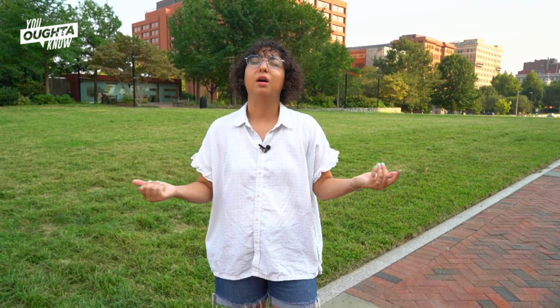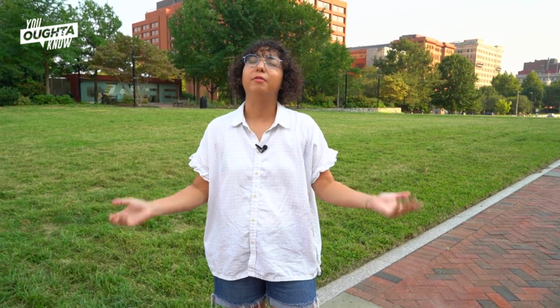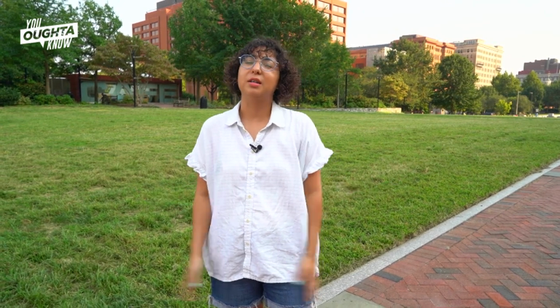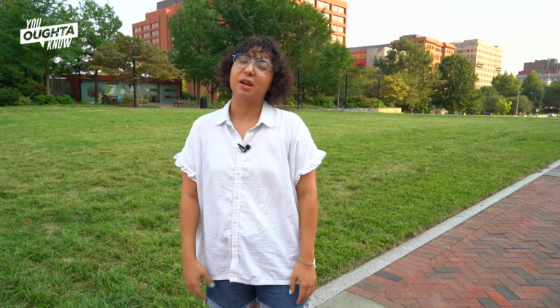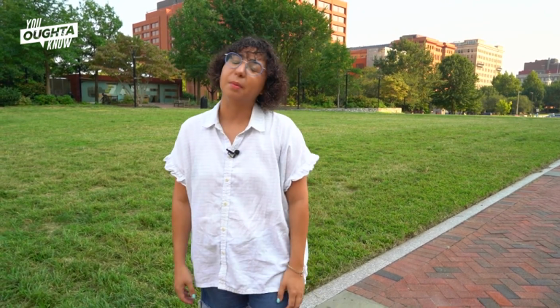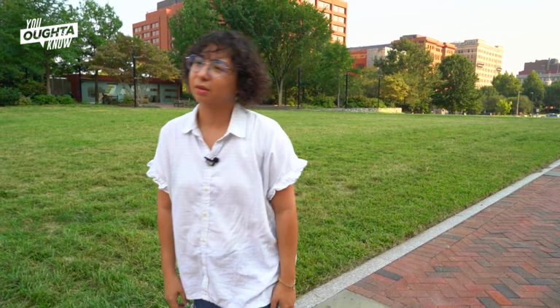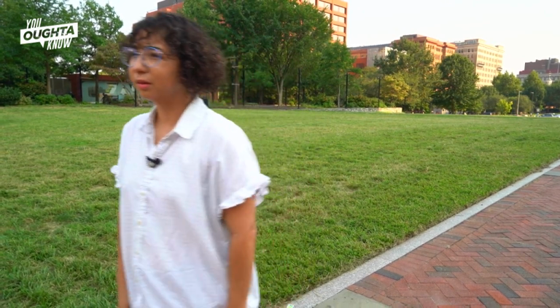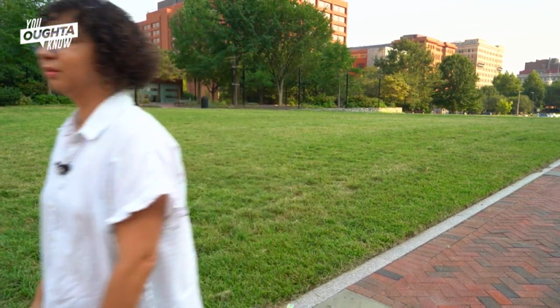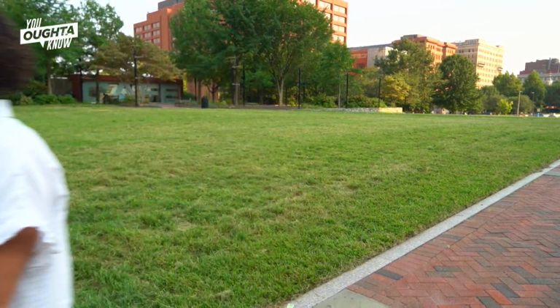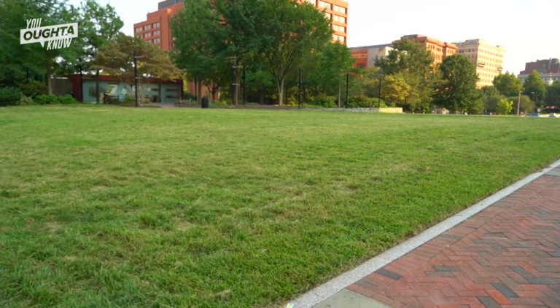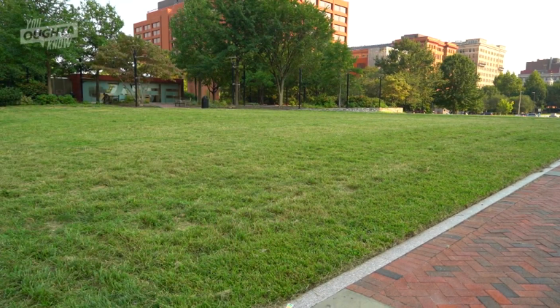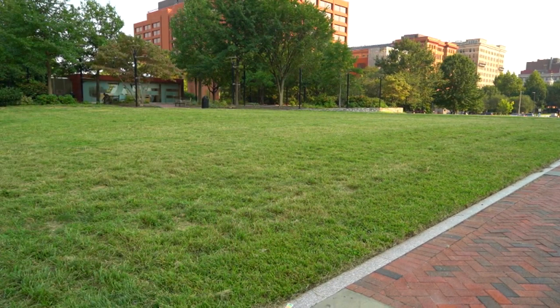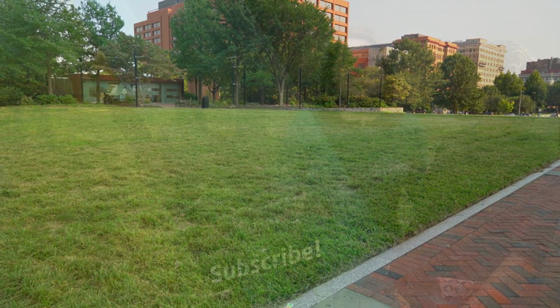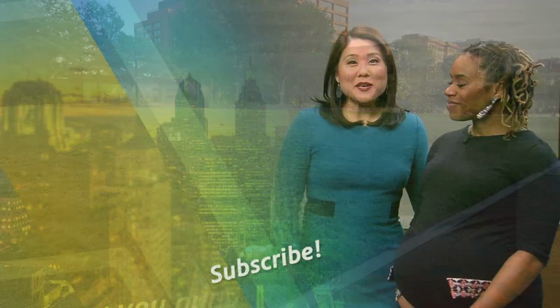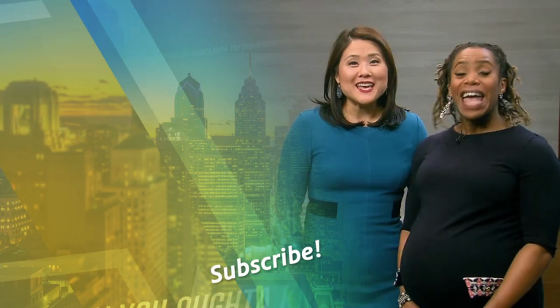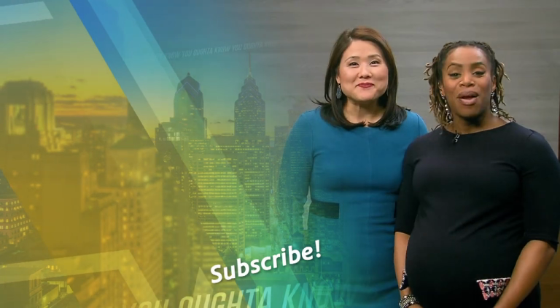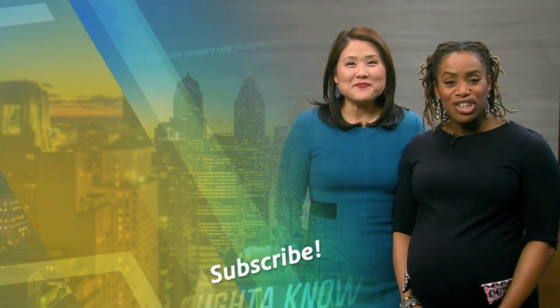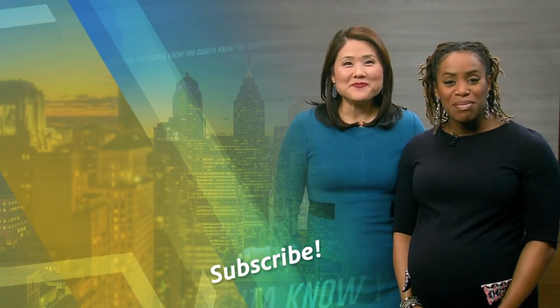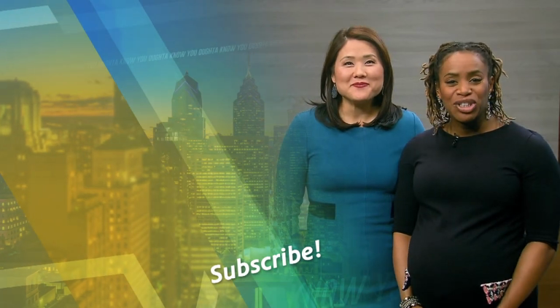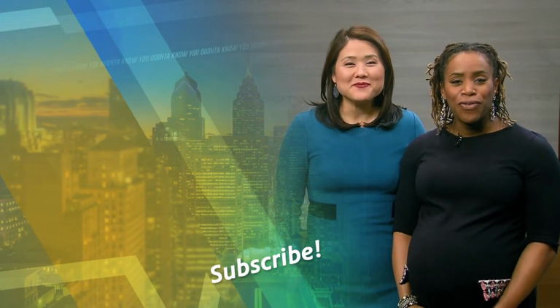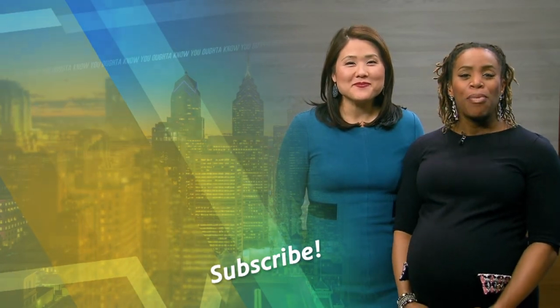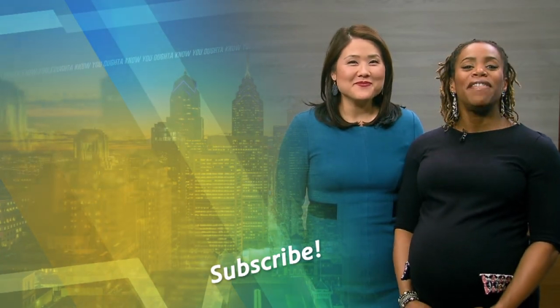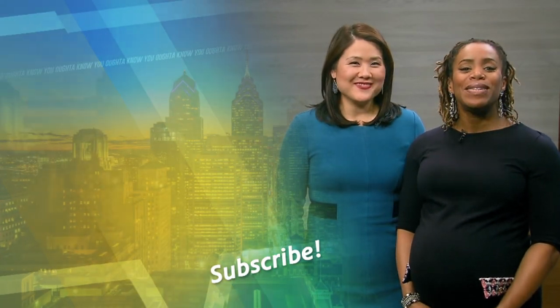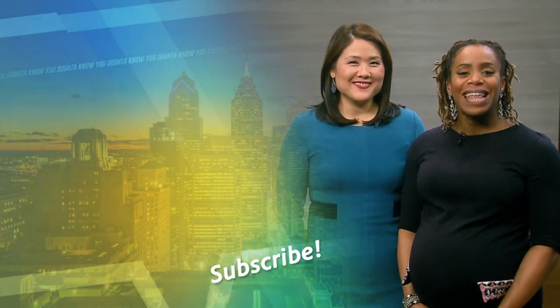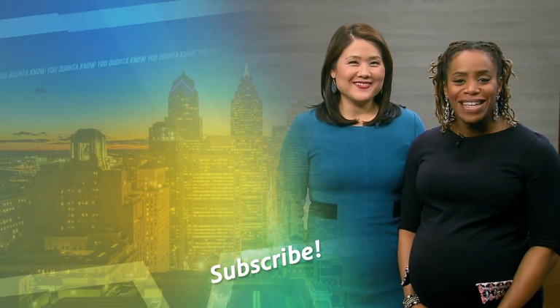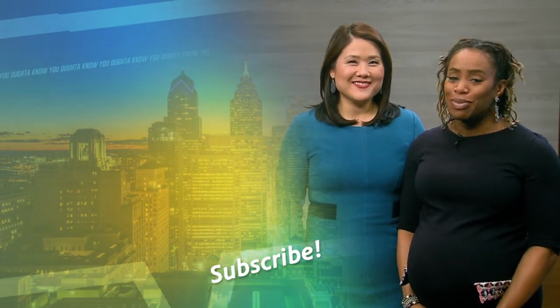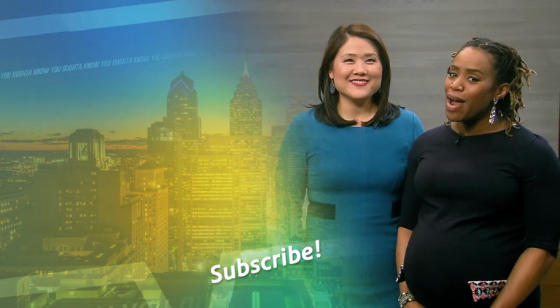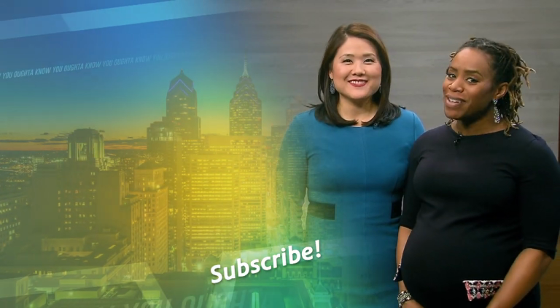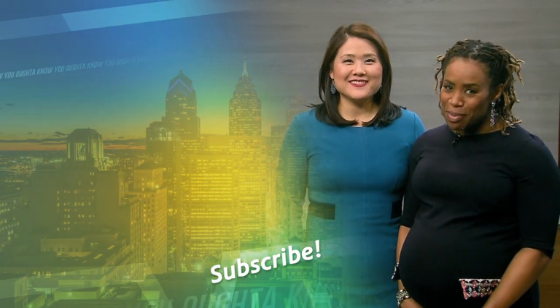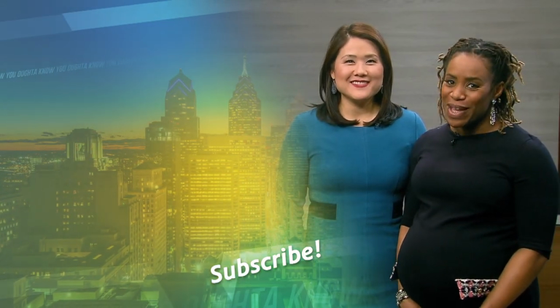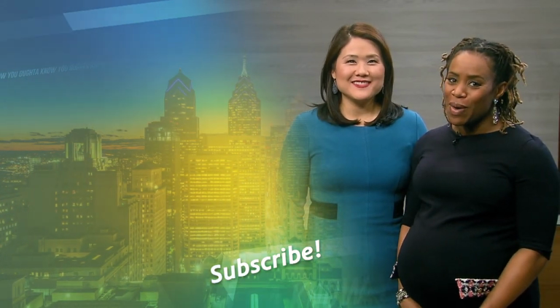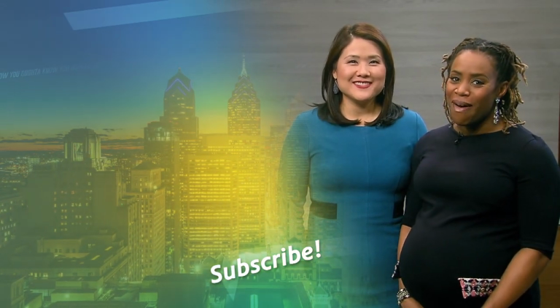I feel like you're taking a nap. Hi, I'm Shirley Min, and I'm Regina Mitchell. For more videos like this, subscribe to WHYY. See you next time.